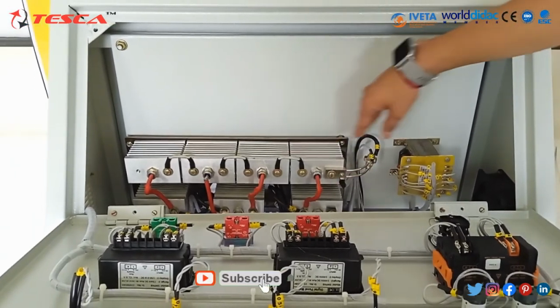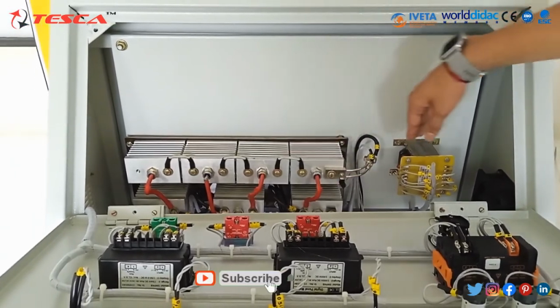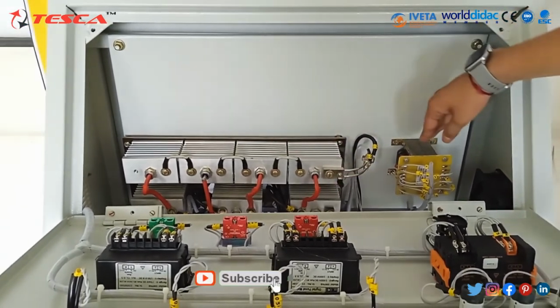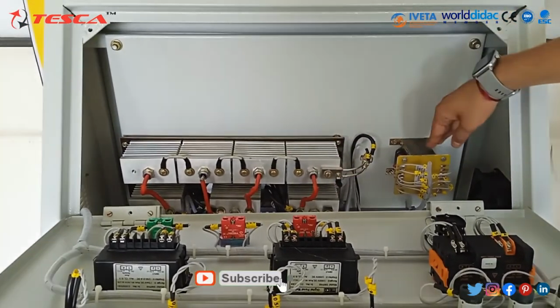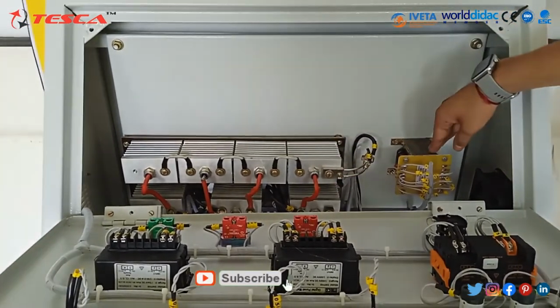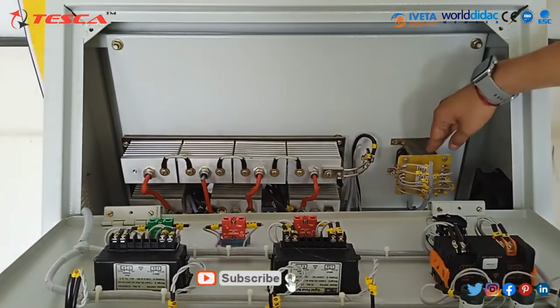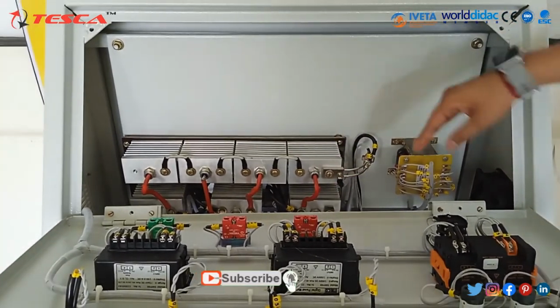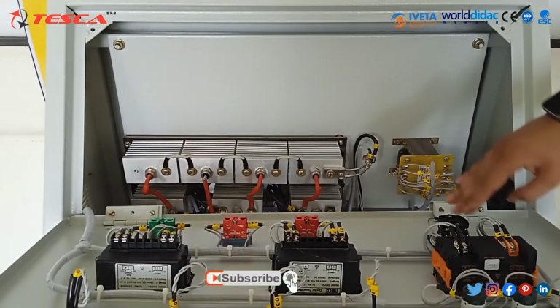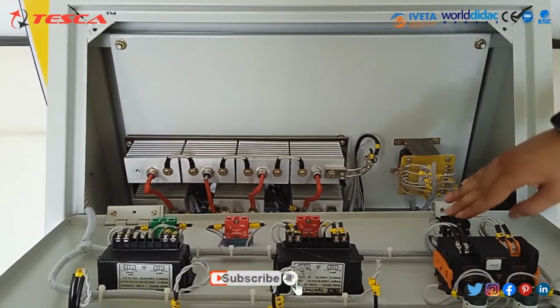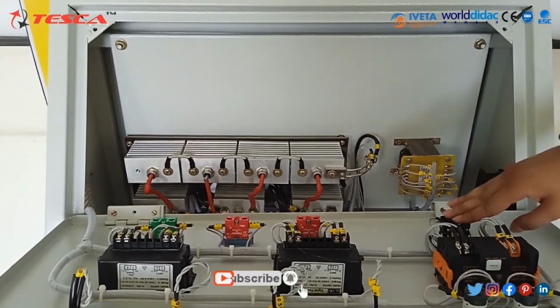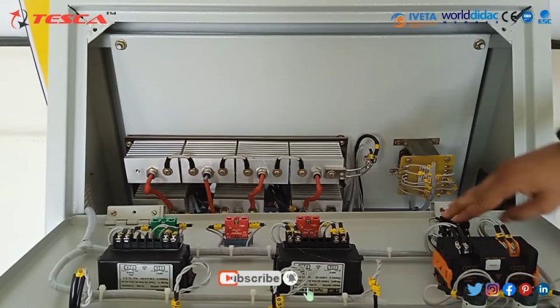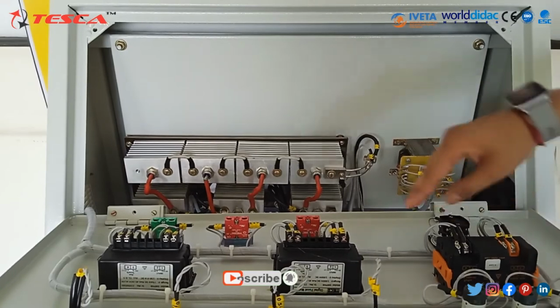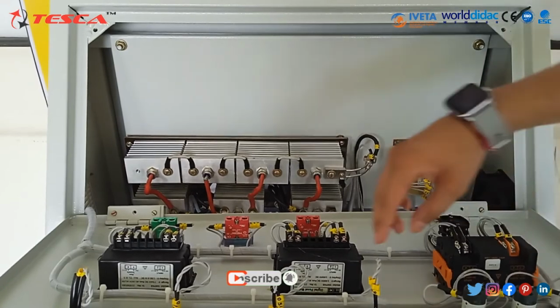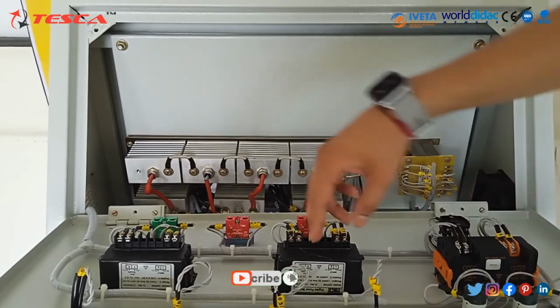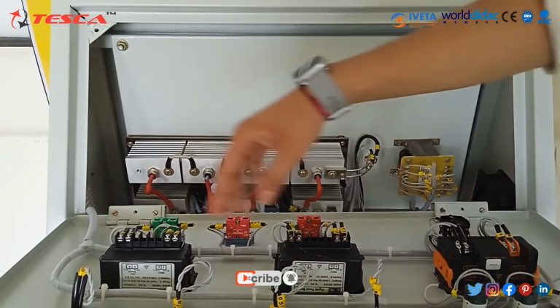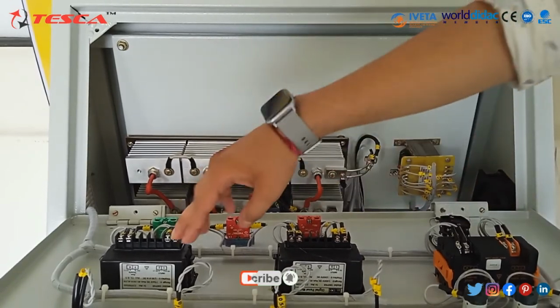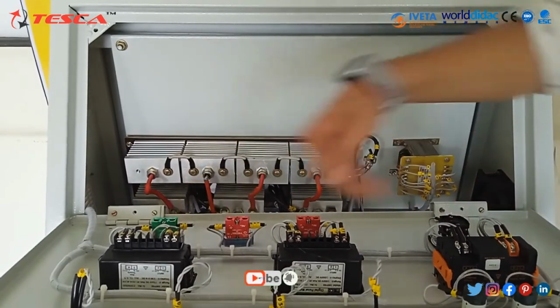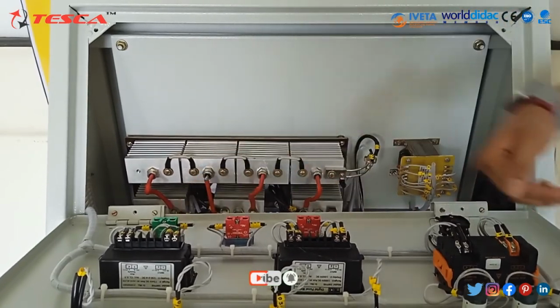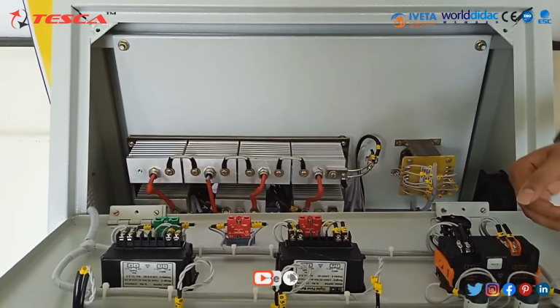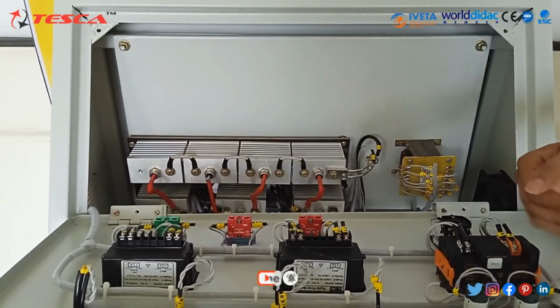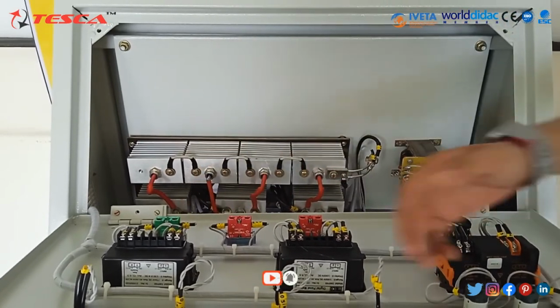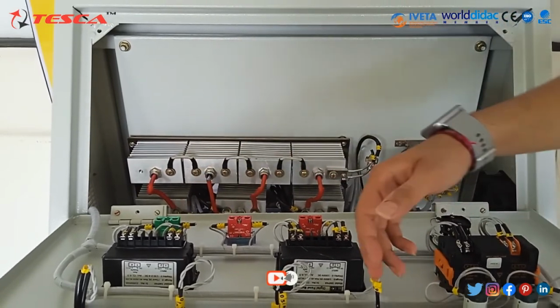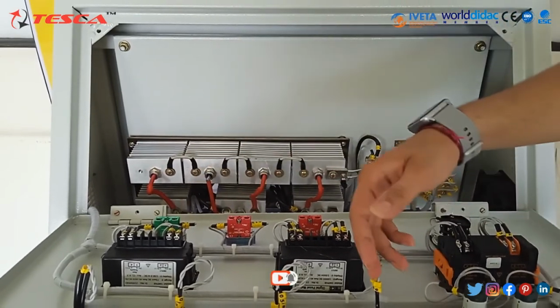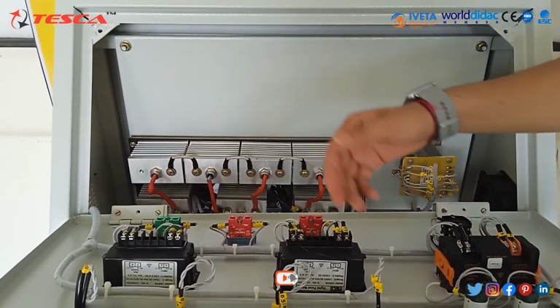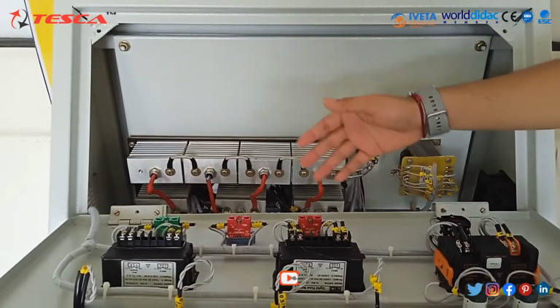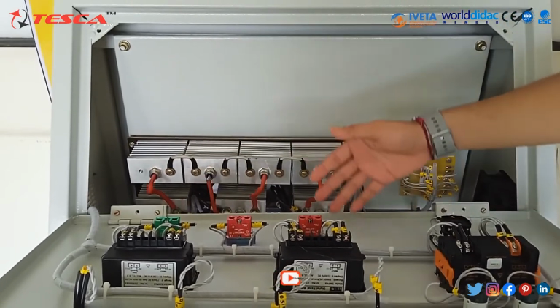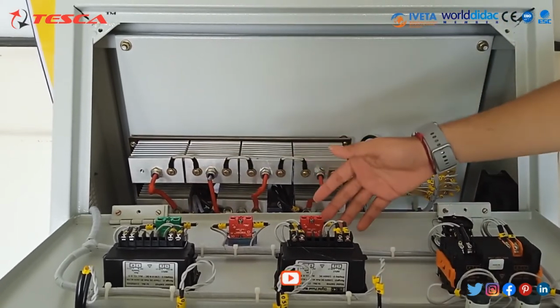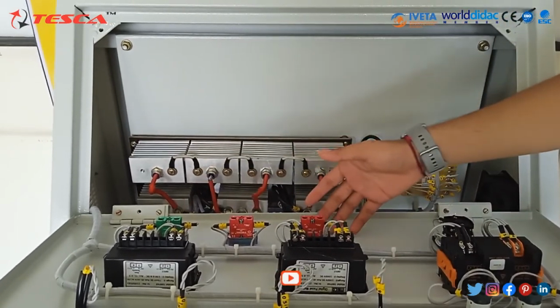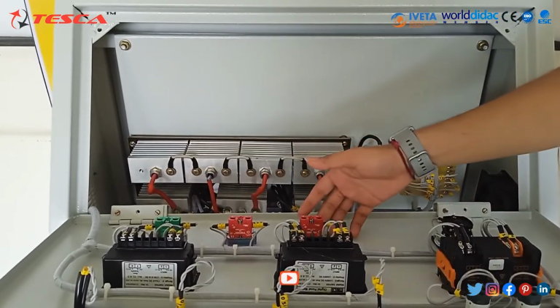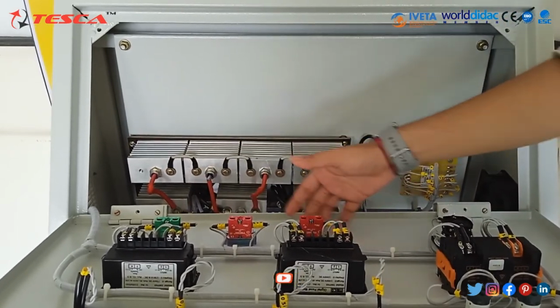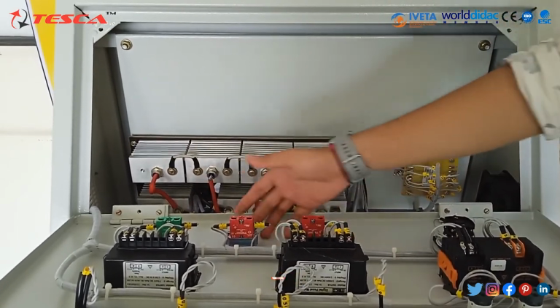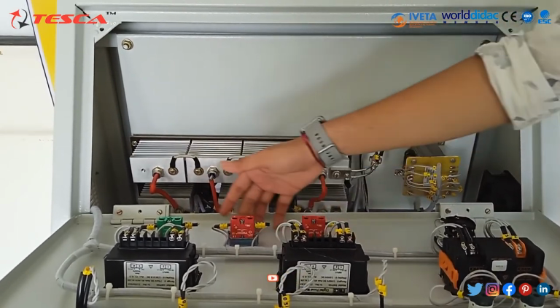Here is the transformer. Regulator switch. The digital meters. Lights. And phase indicators.